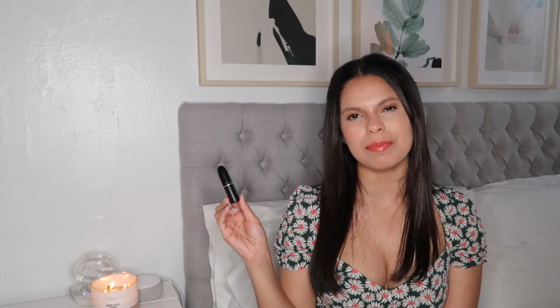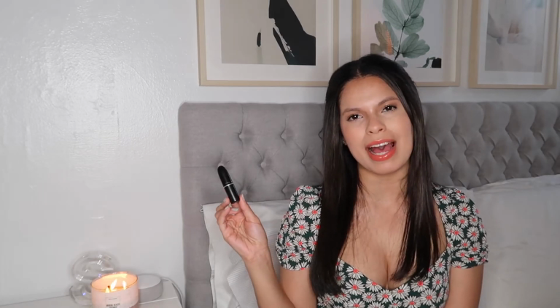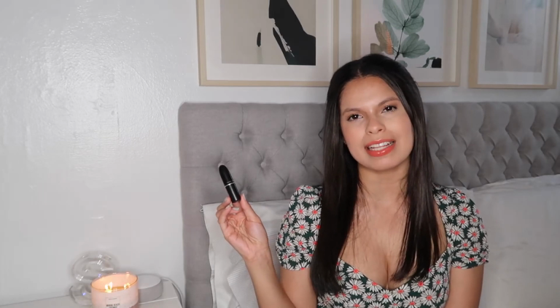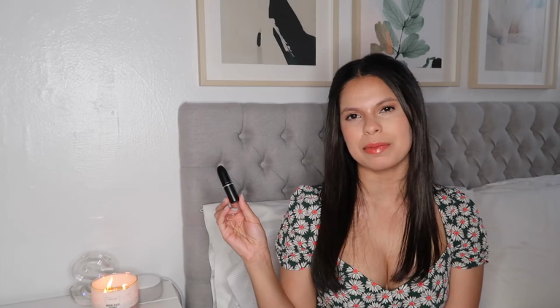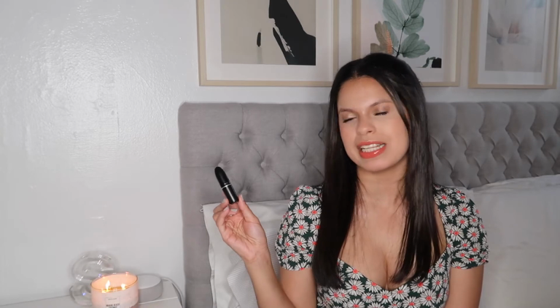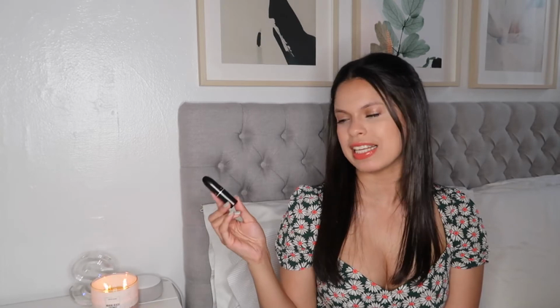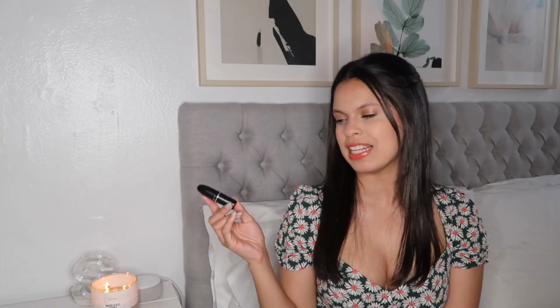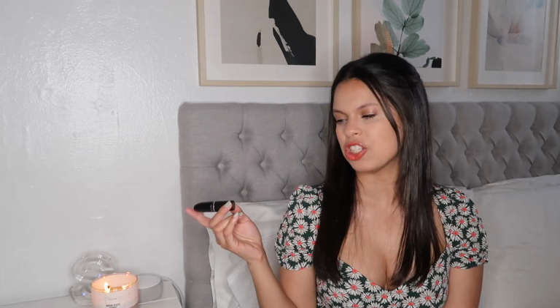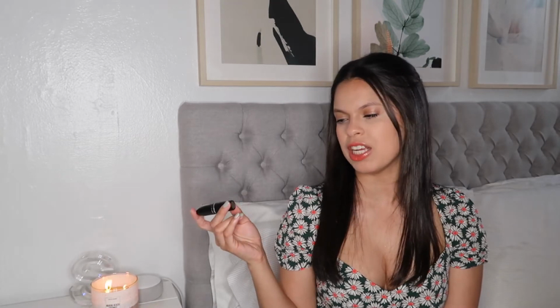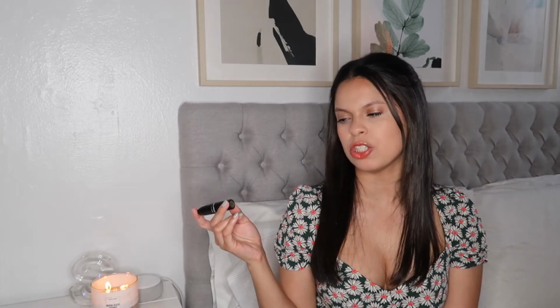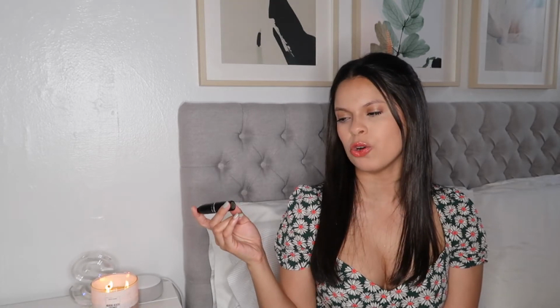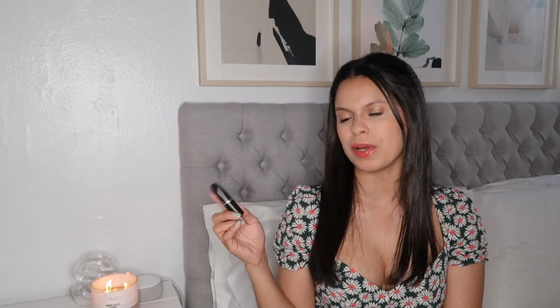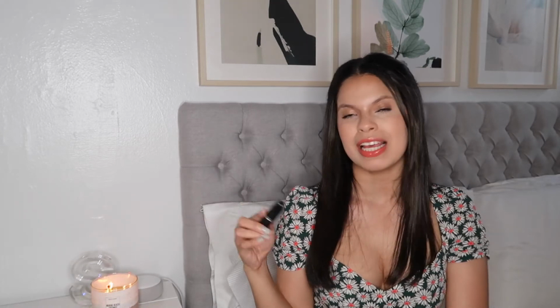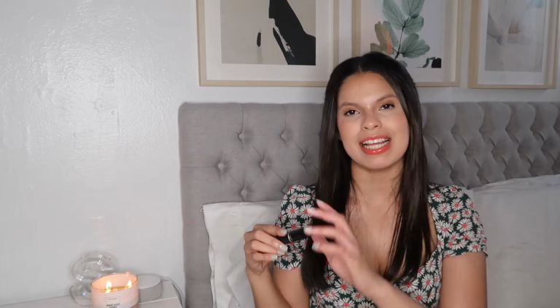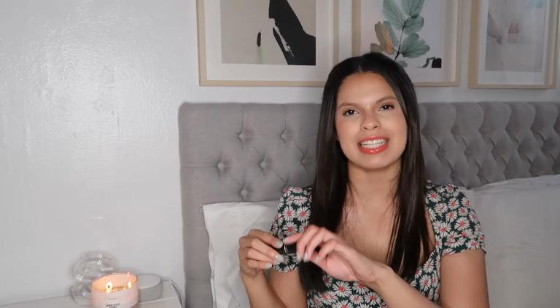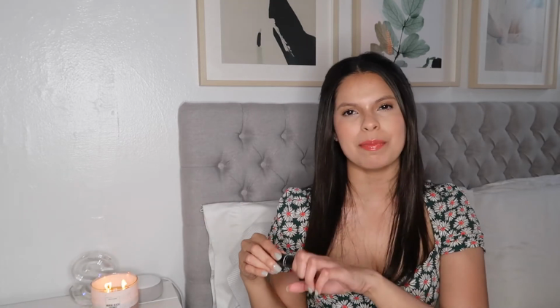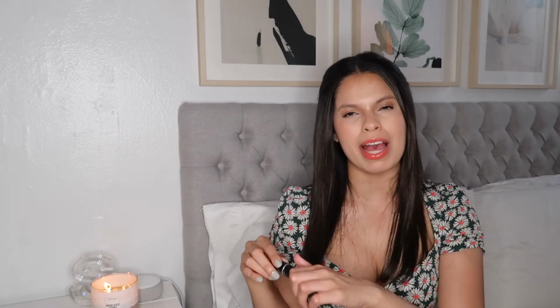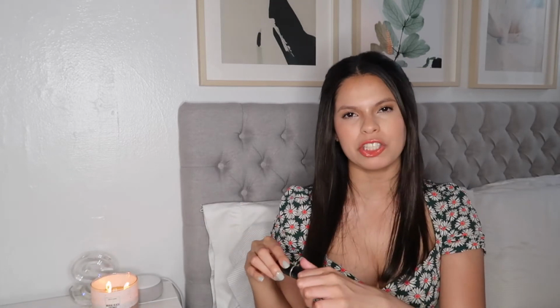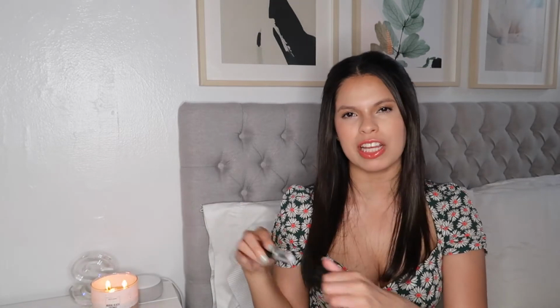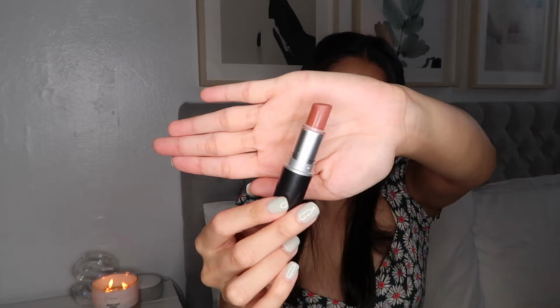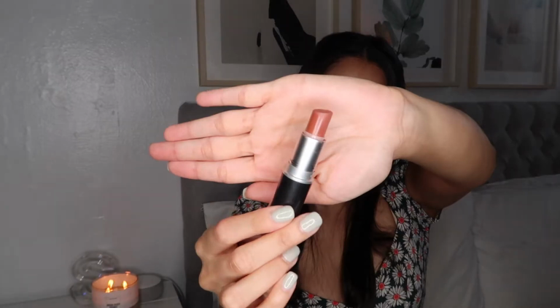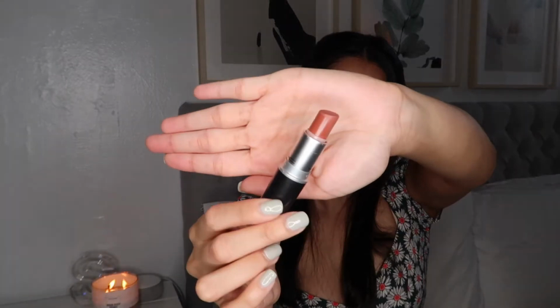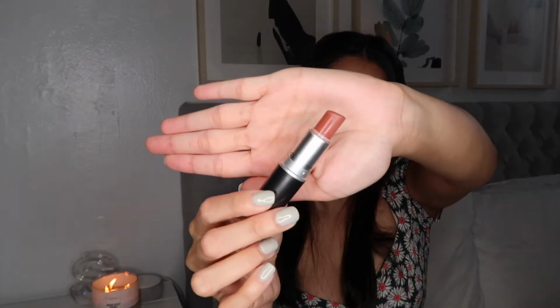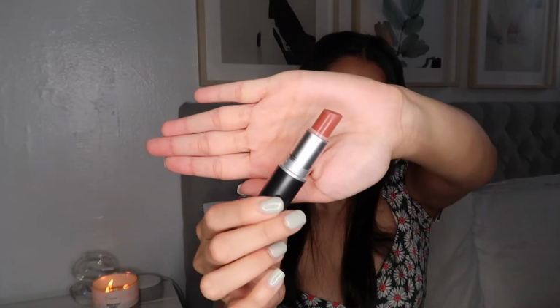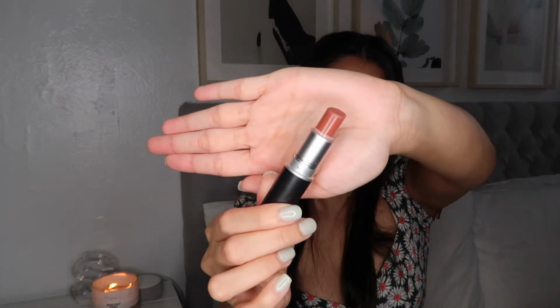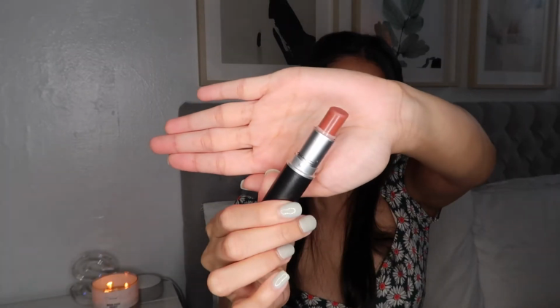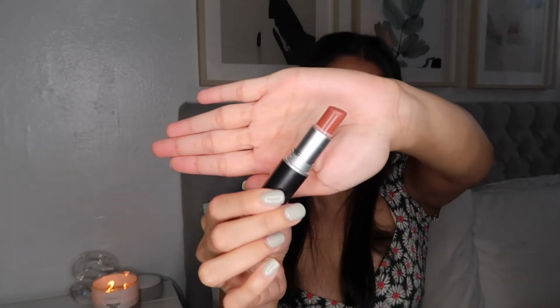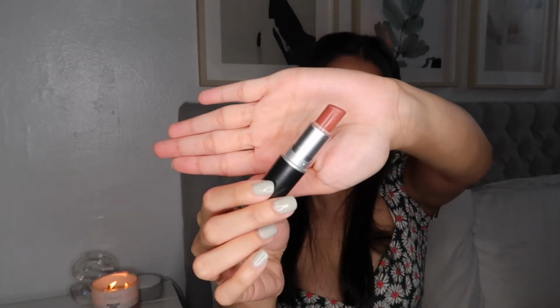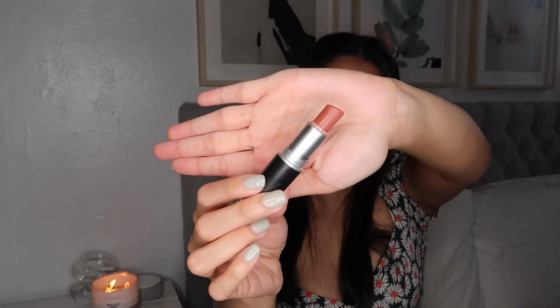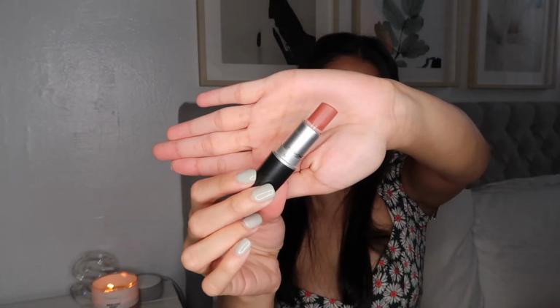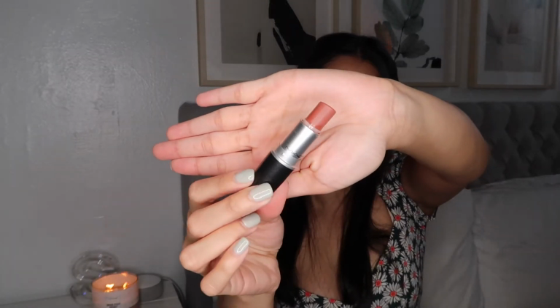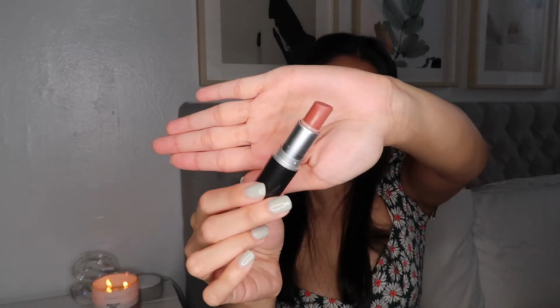The next thing I have been loving is a matte lipstick in the shade Taupe. It is a matte shade — this is what it looks like.